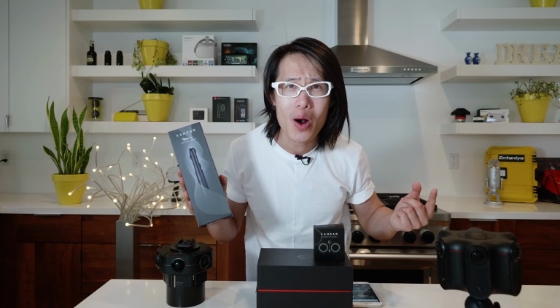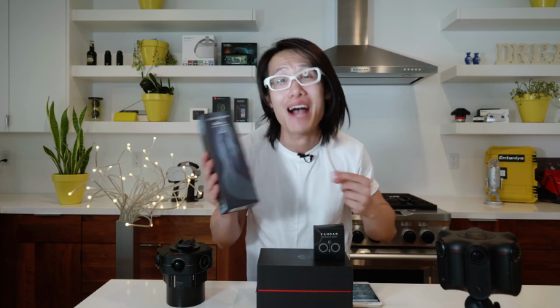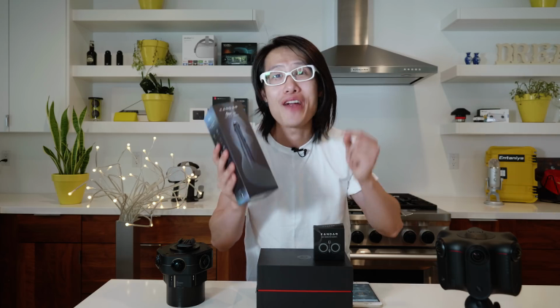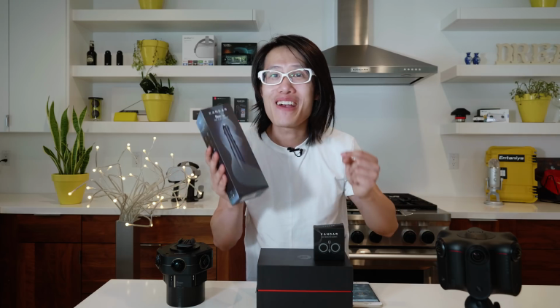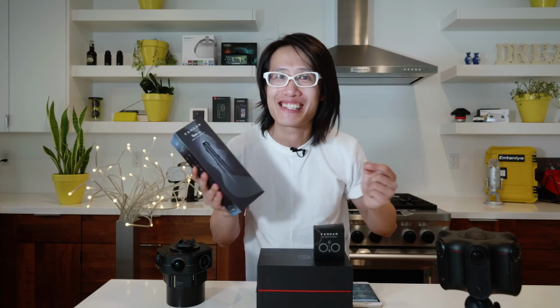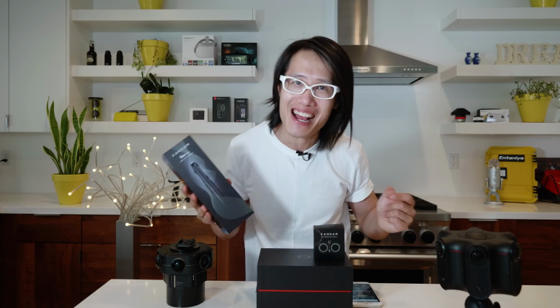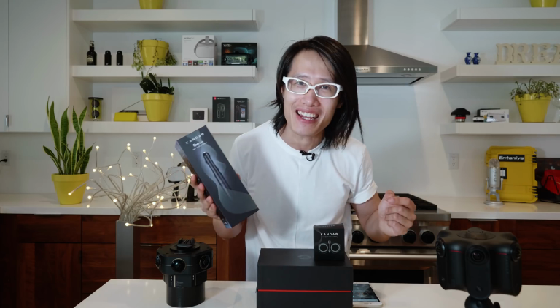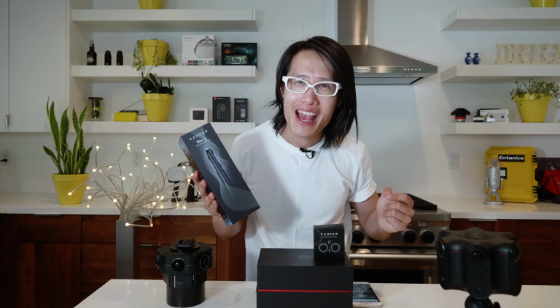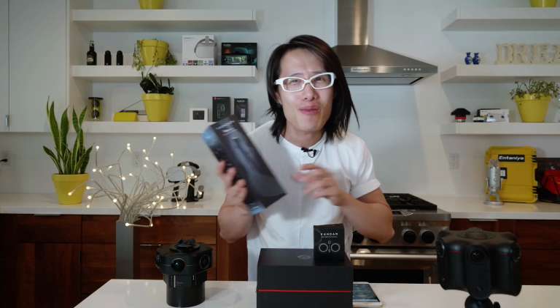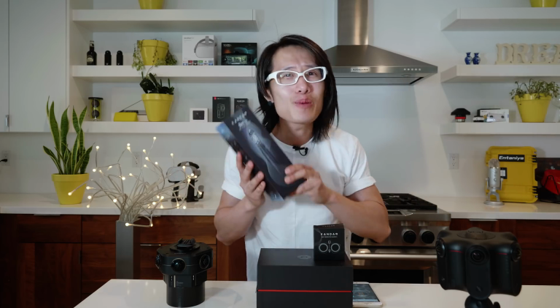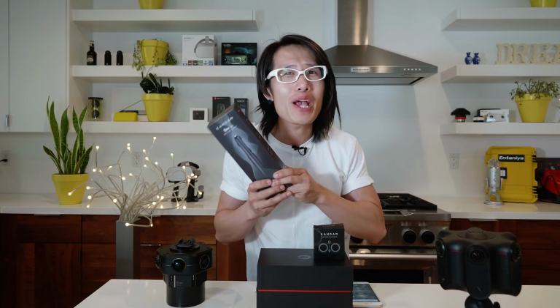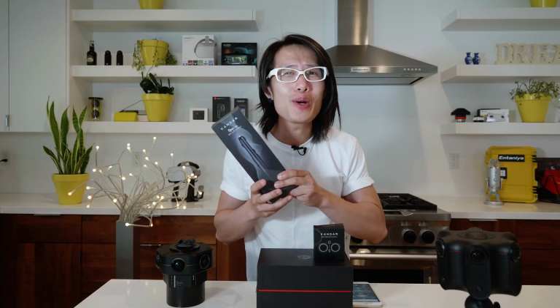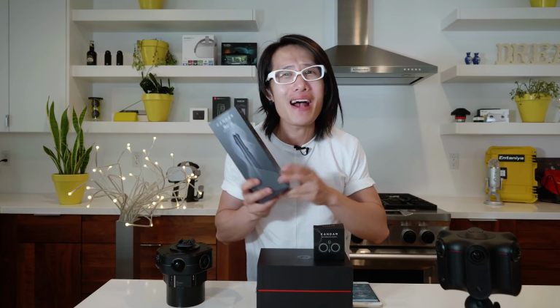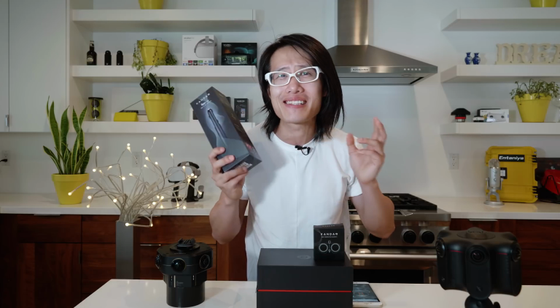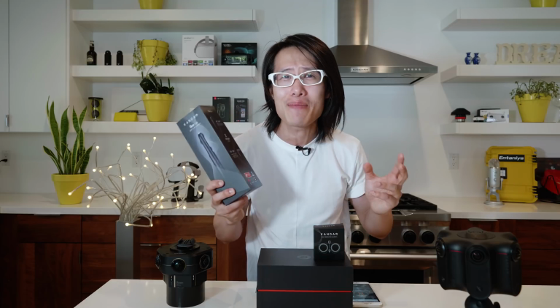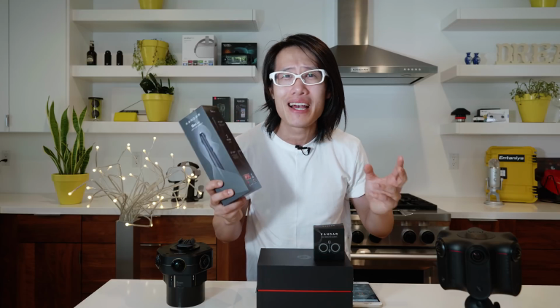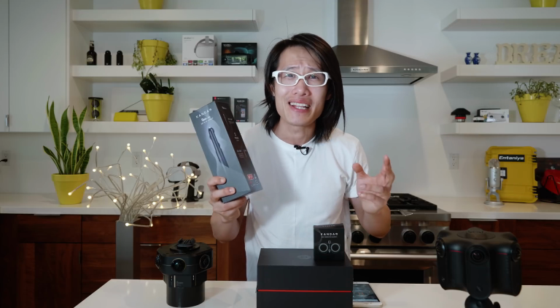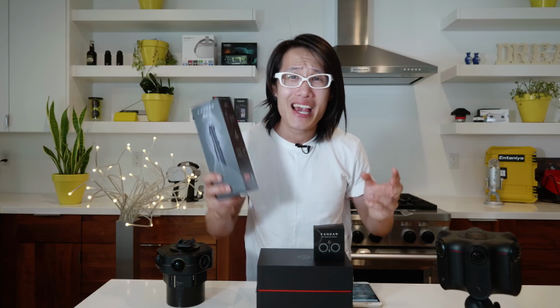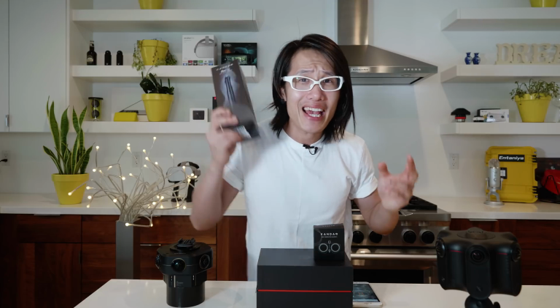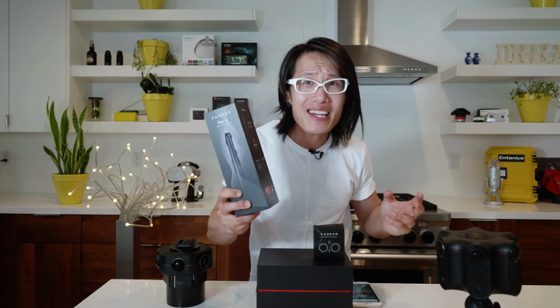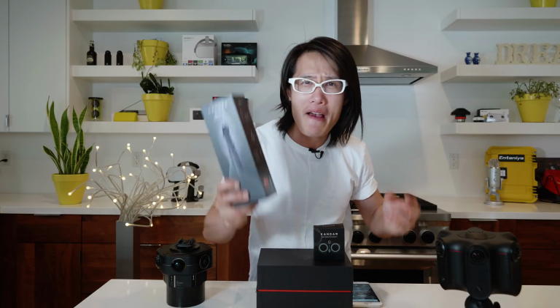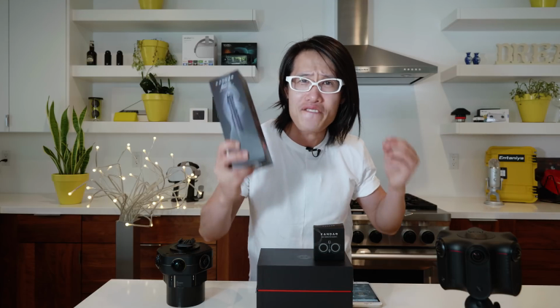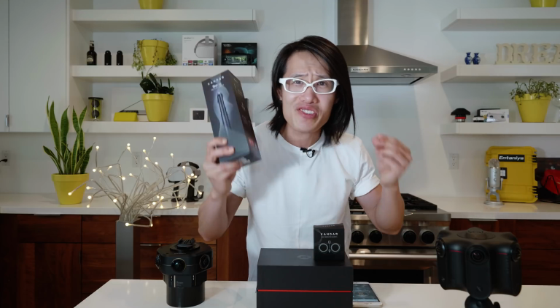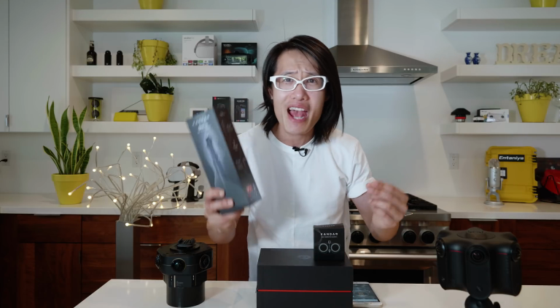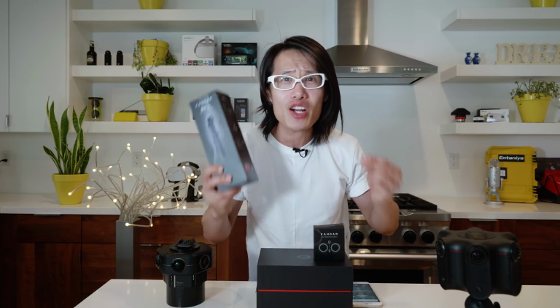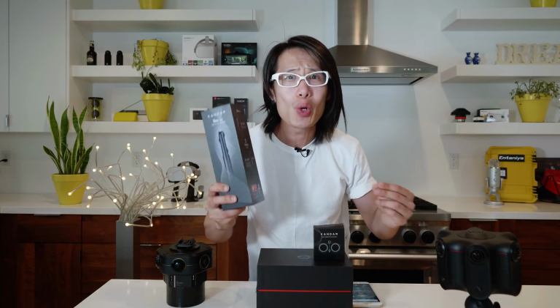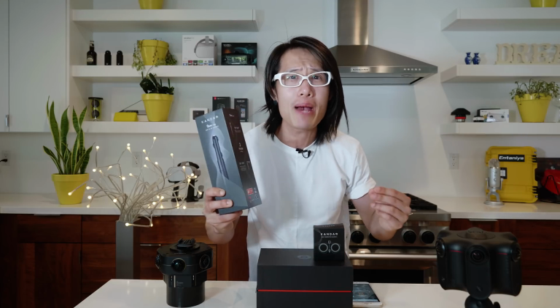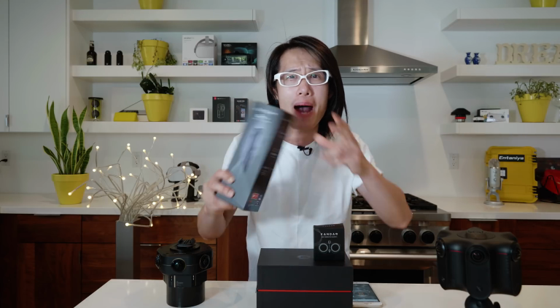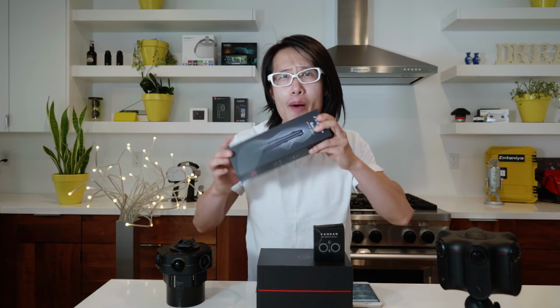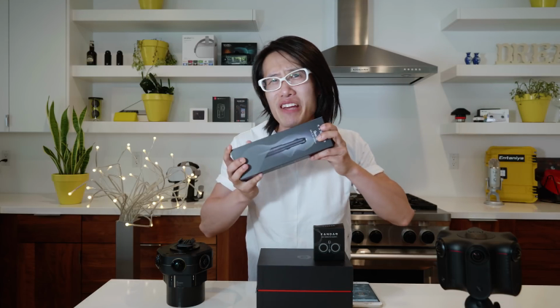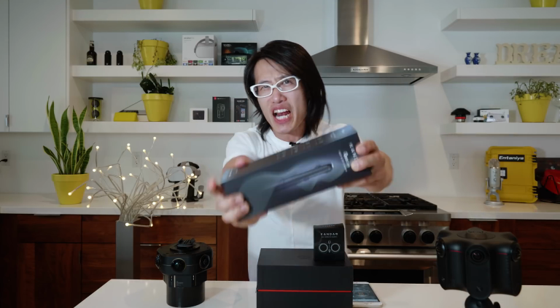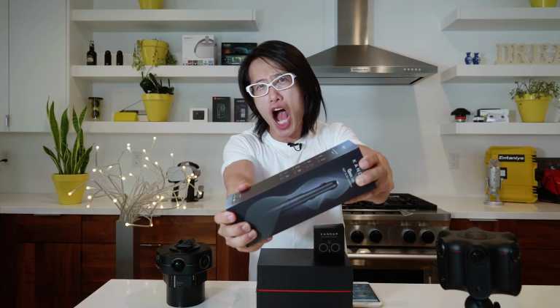I'm very excited and want to bring you my excitement in this internet-first ever Qoocam unboxing video.